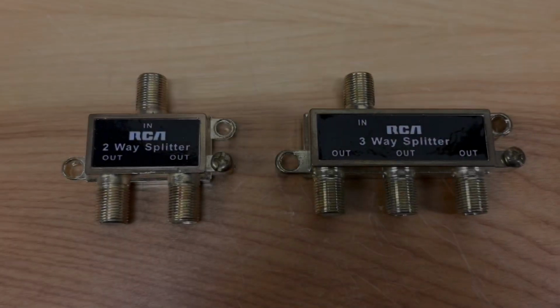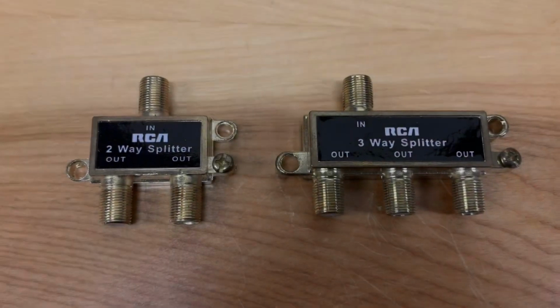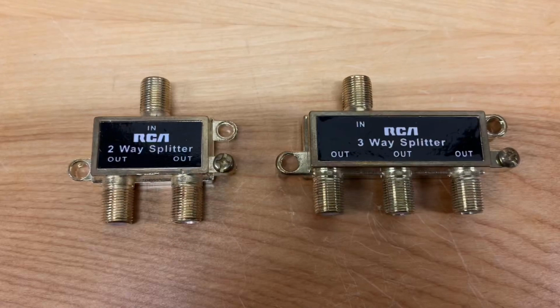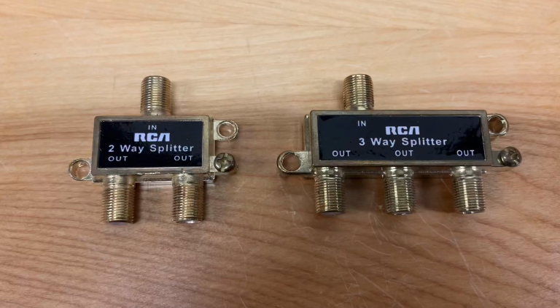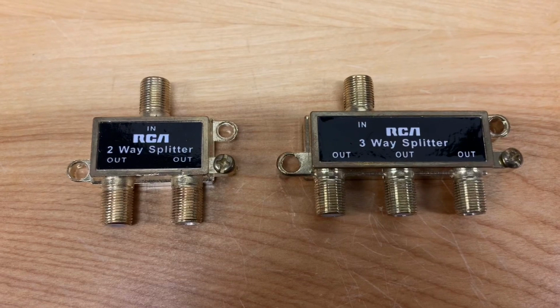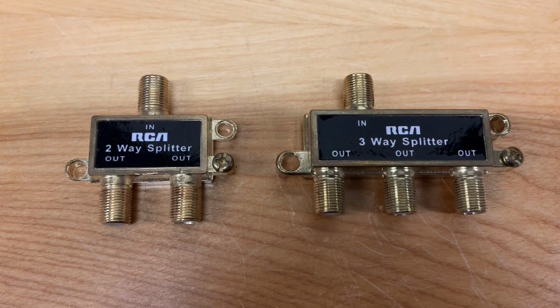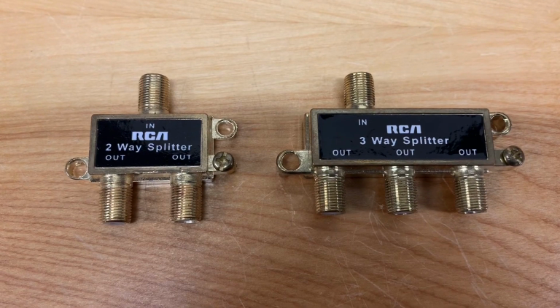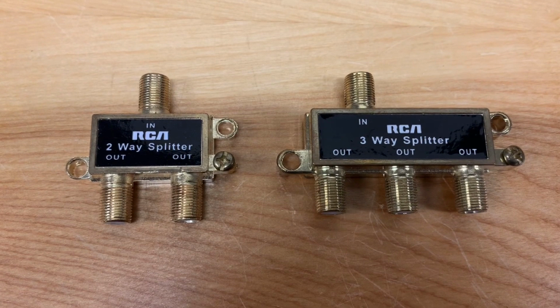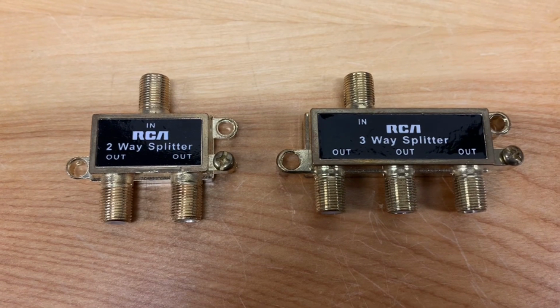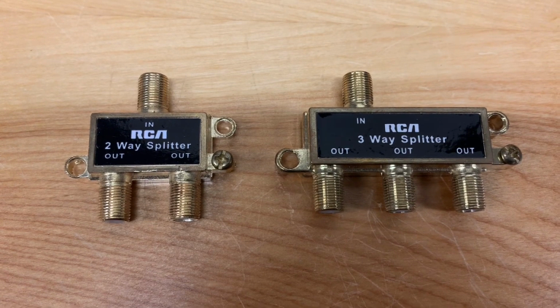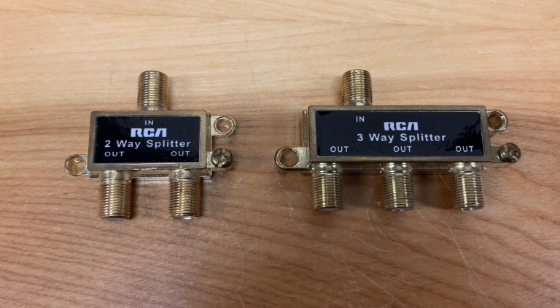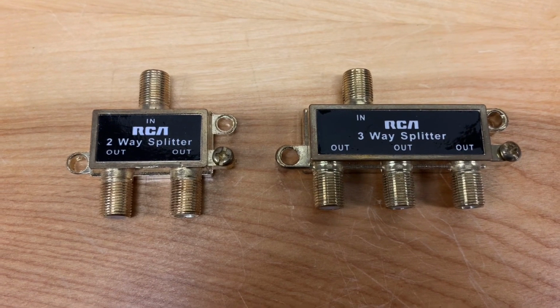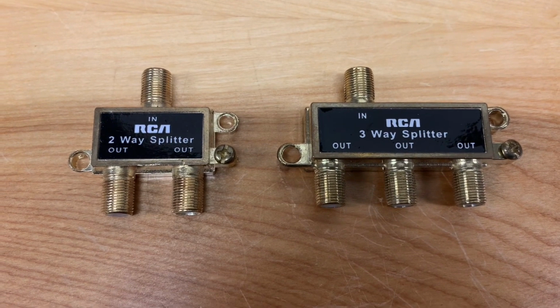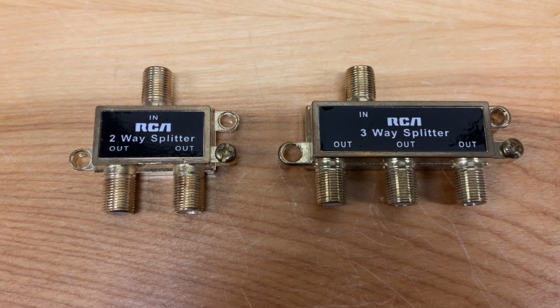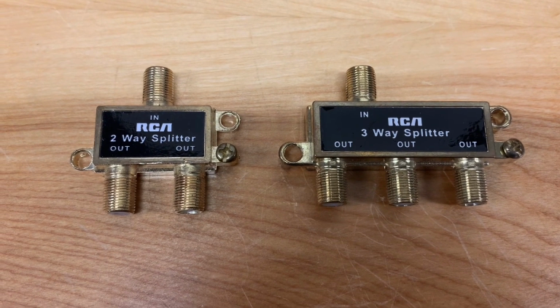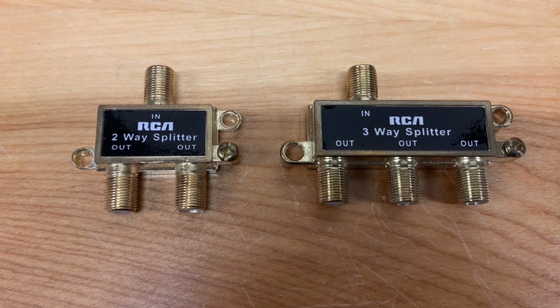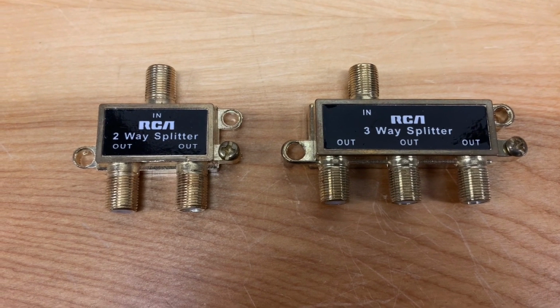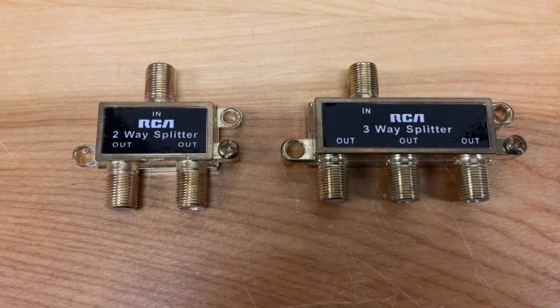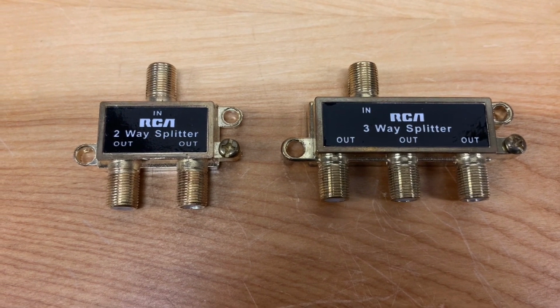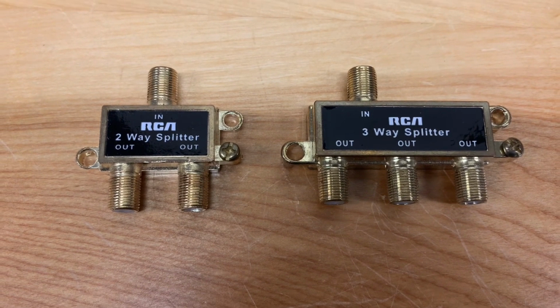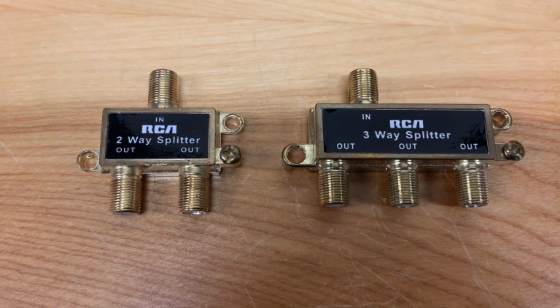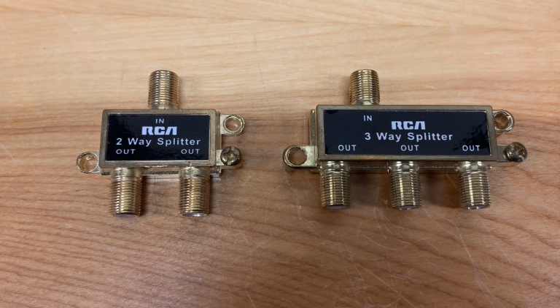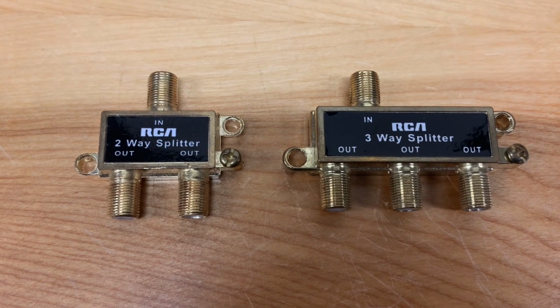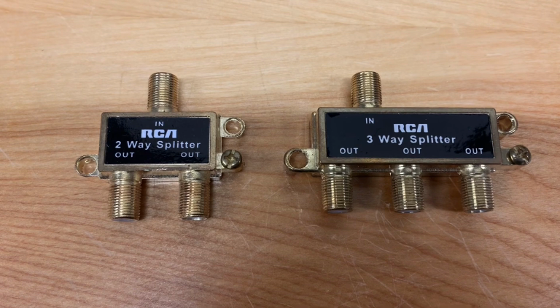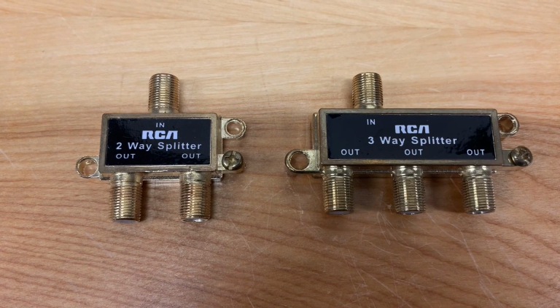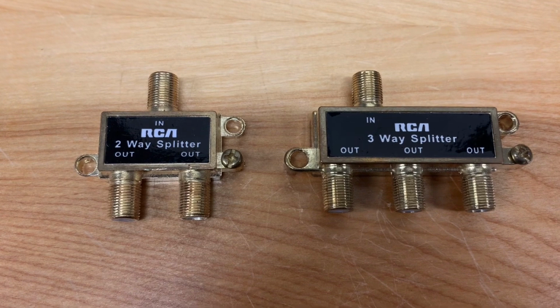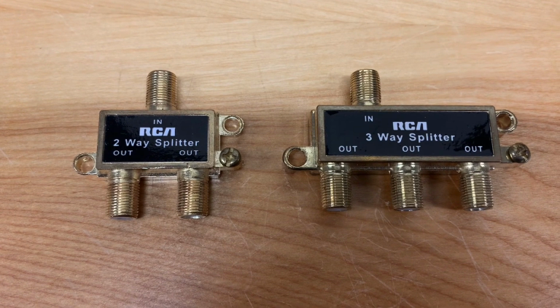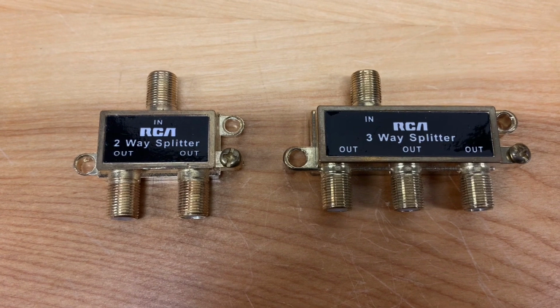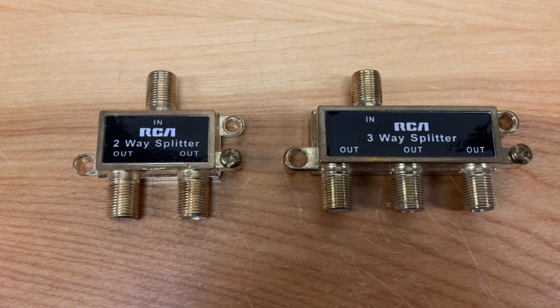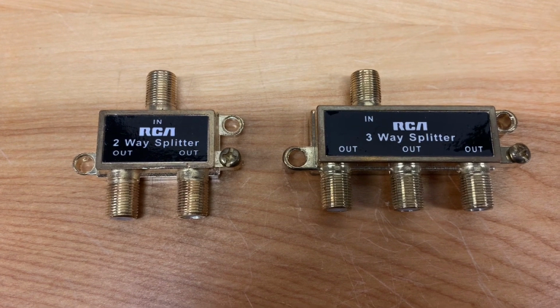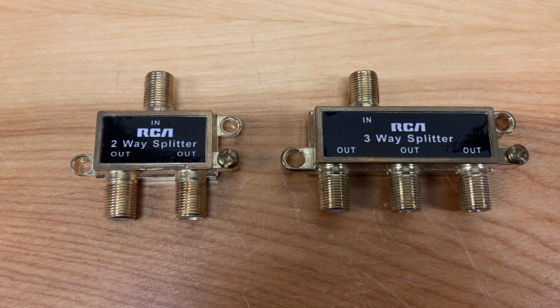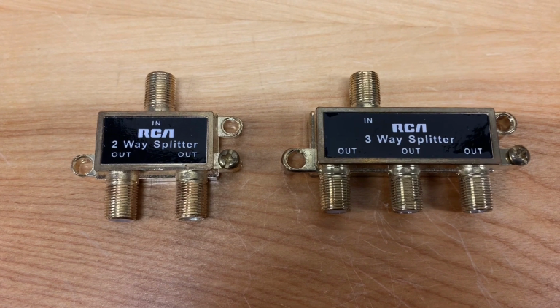When you want to add another TV to your home antenna system, the simplest solution is to probably buy a splitter.